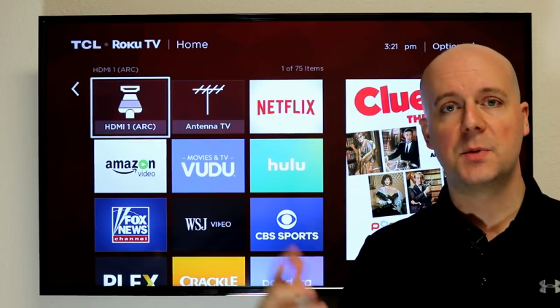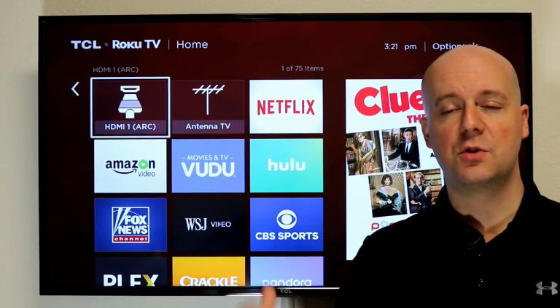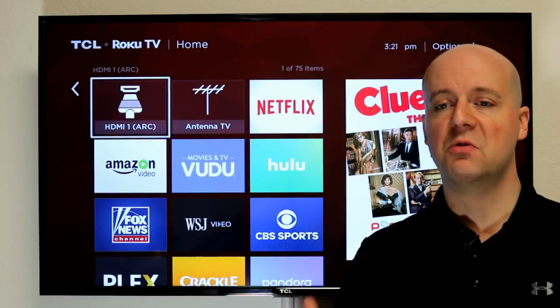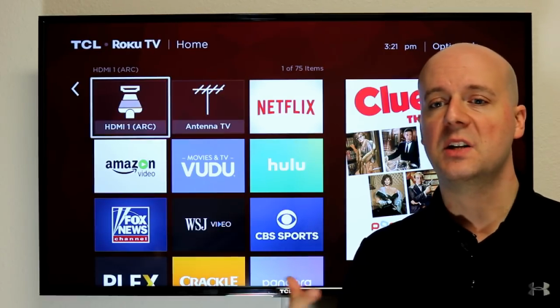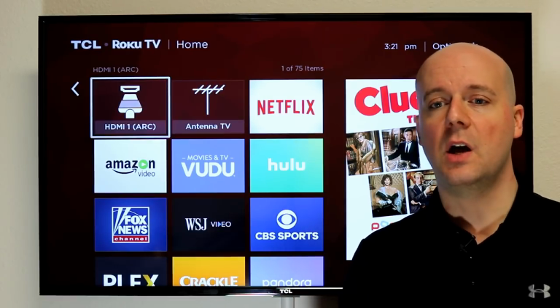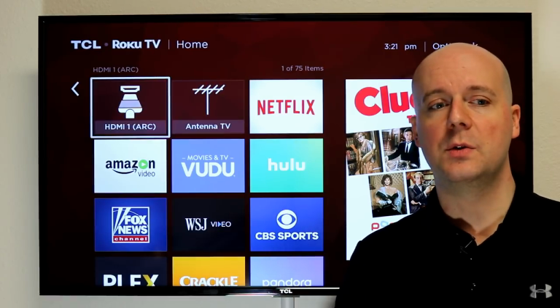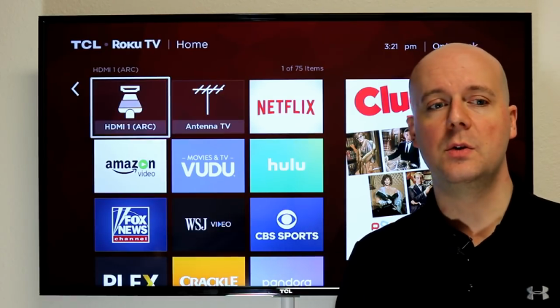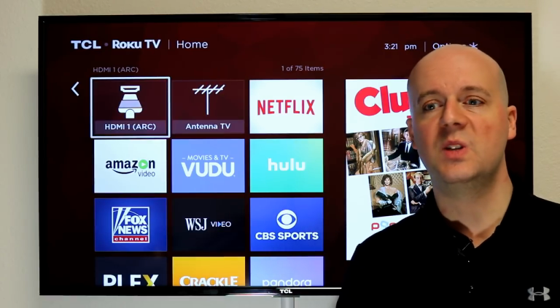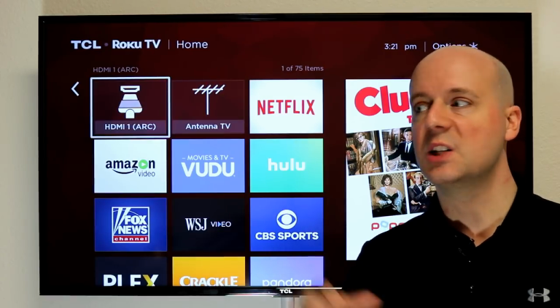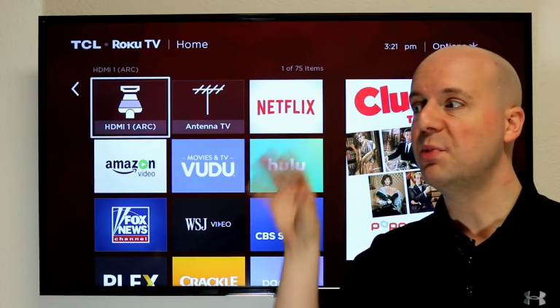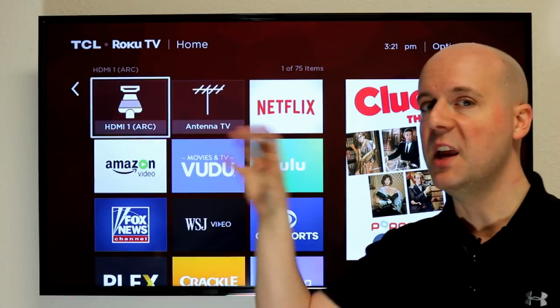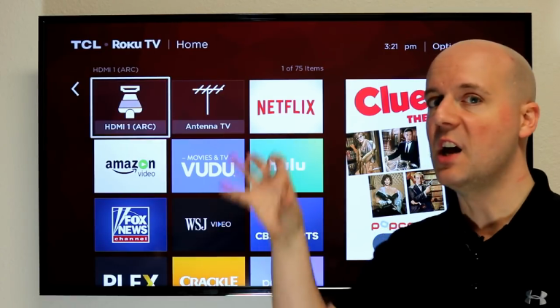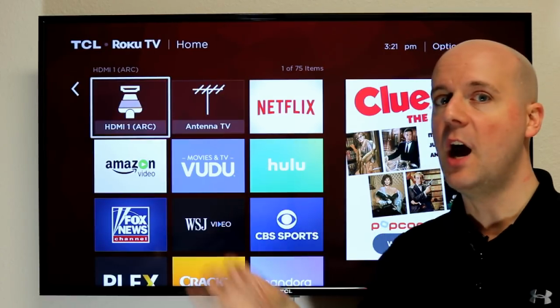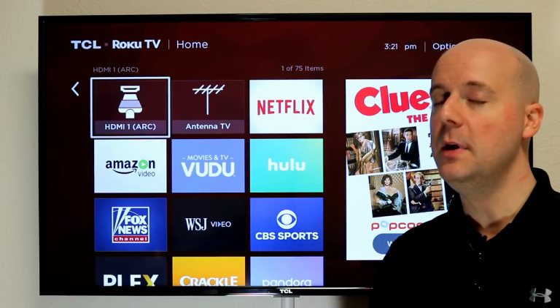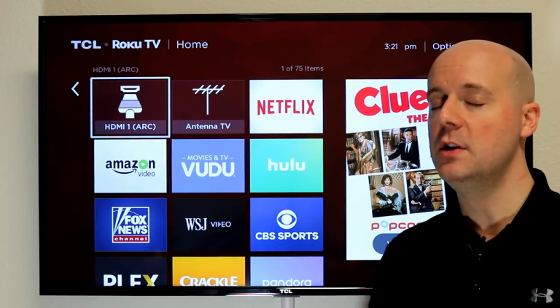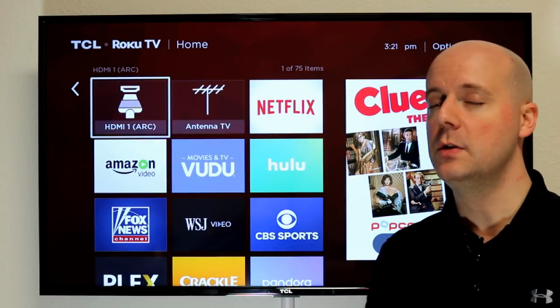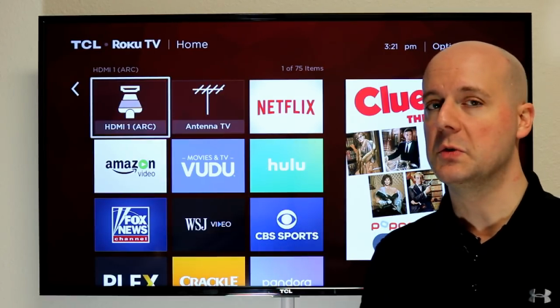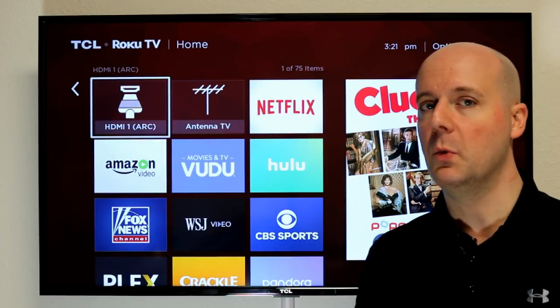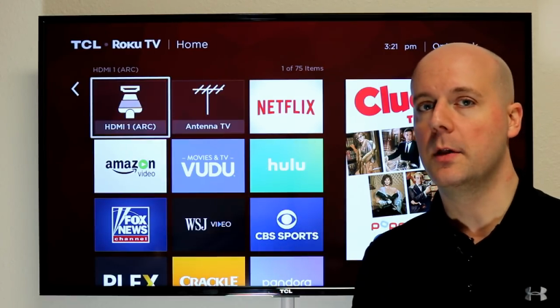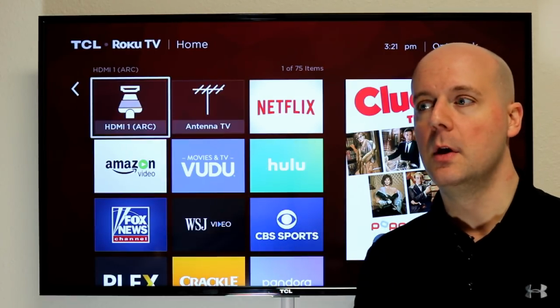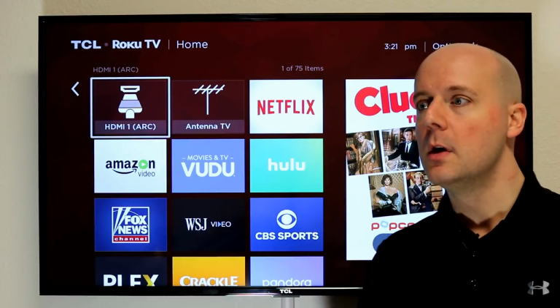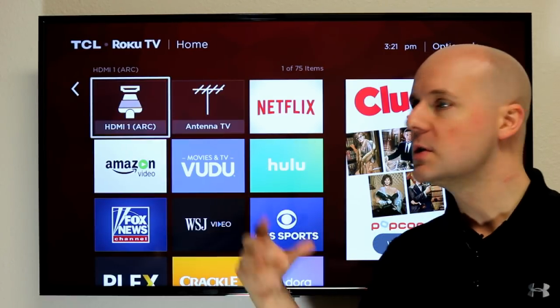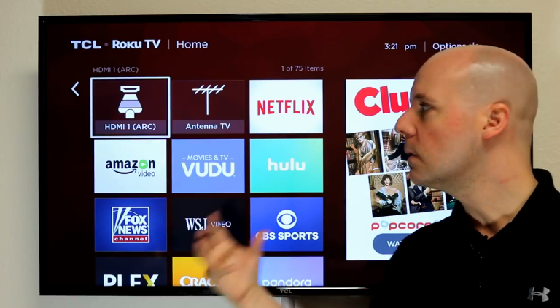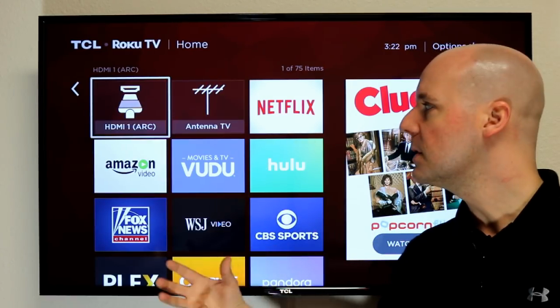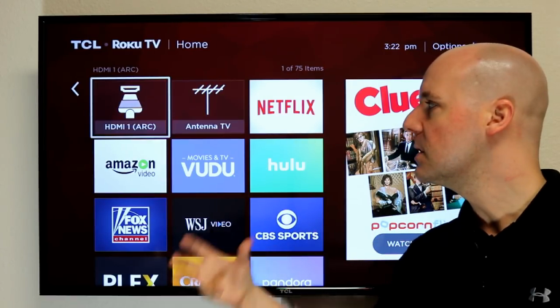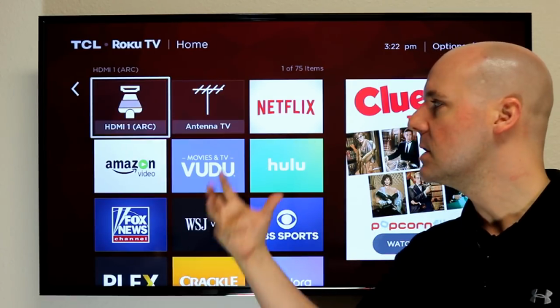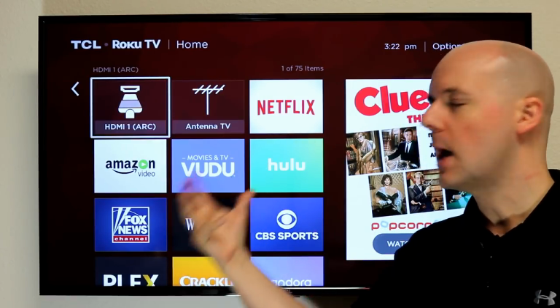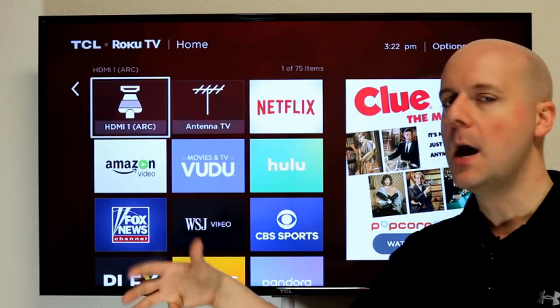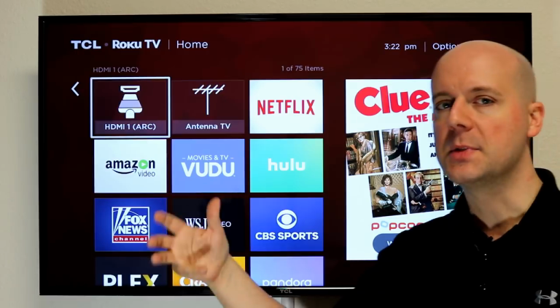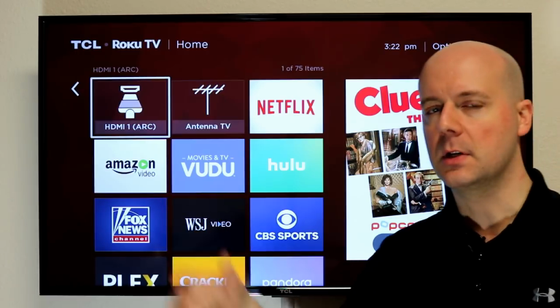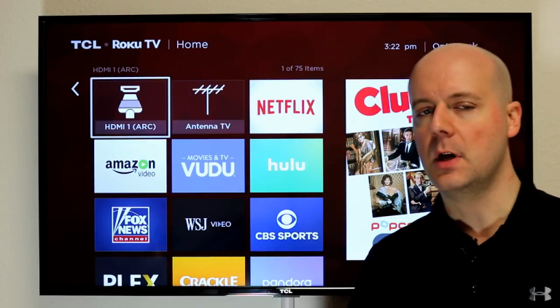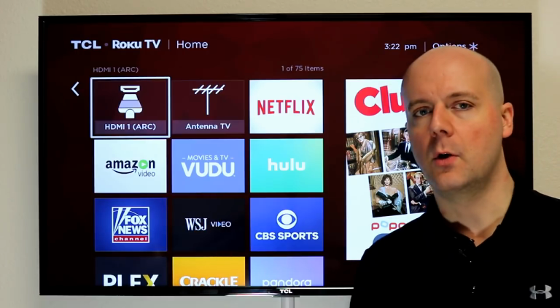Tips, tricks, how-tos, explaining common issues with services, apps, etc.